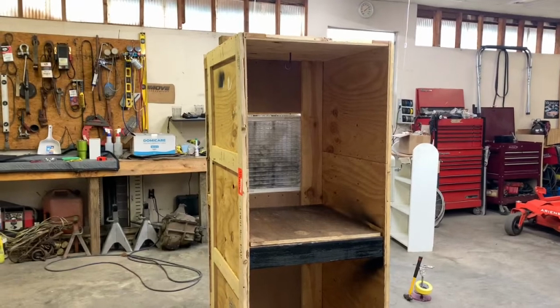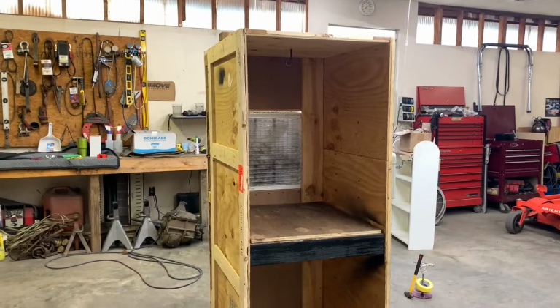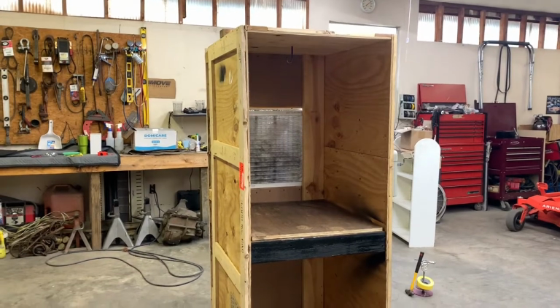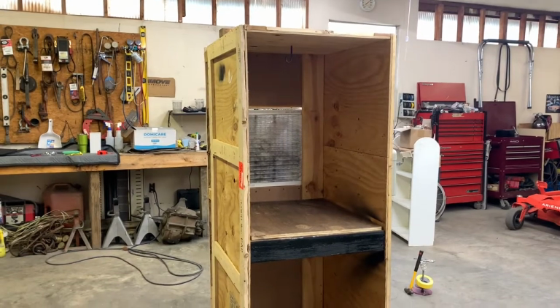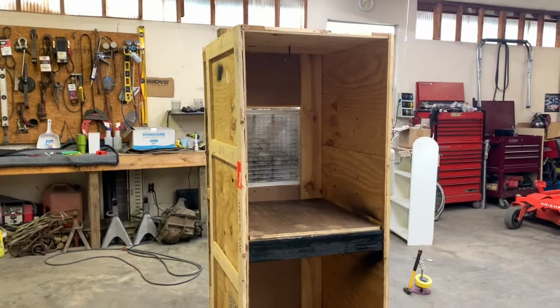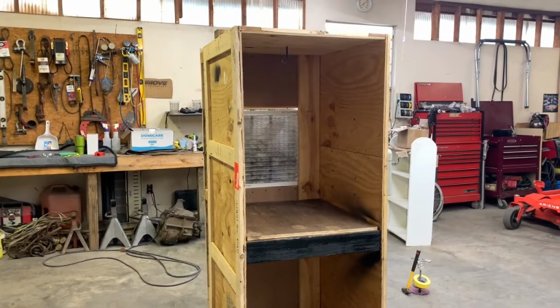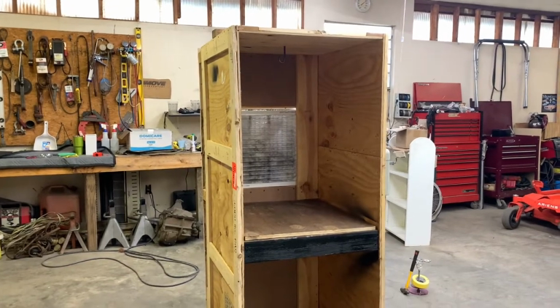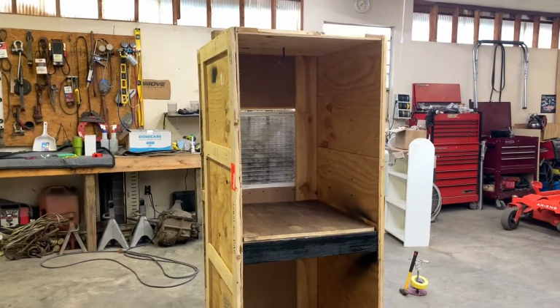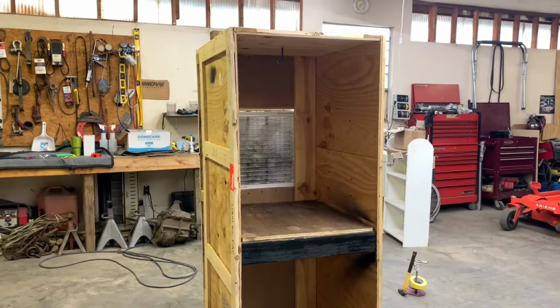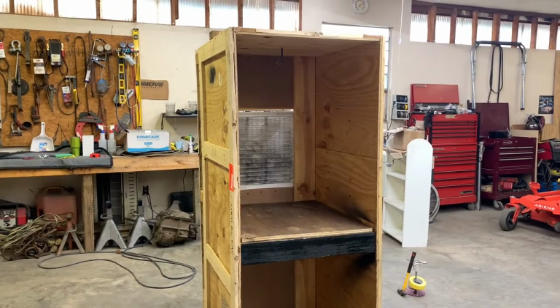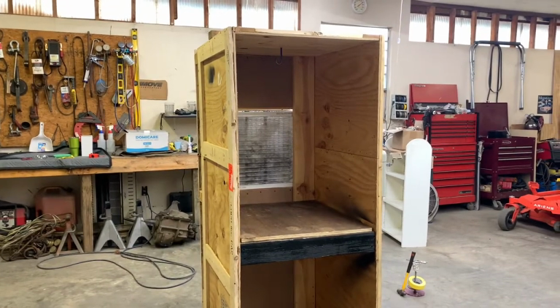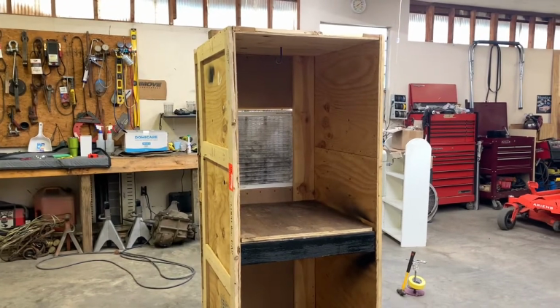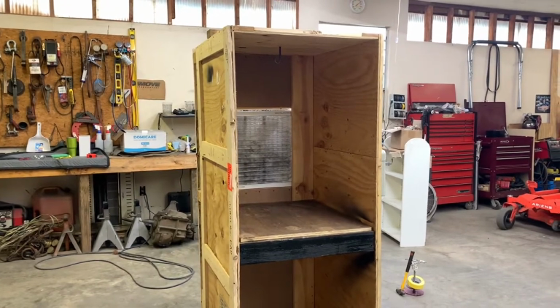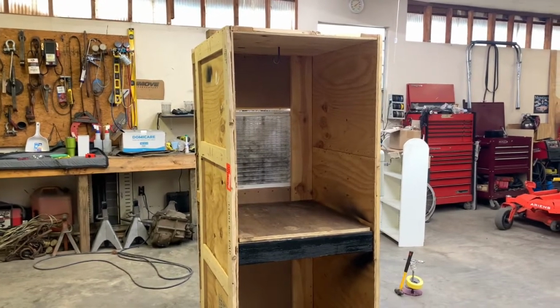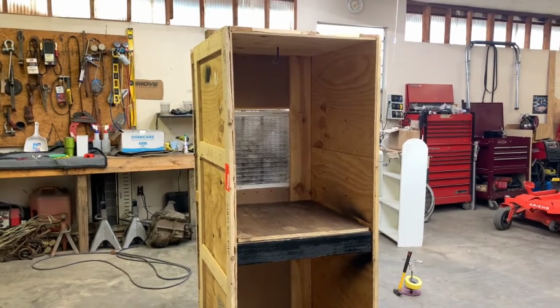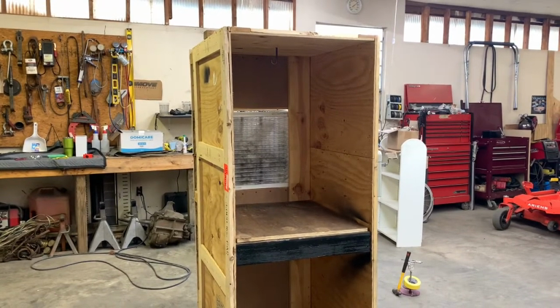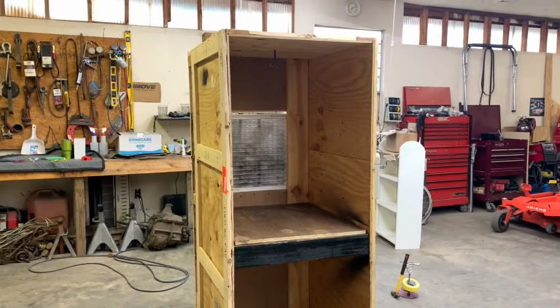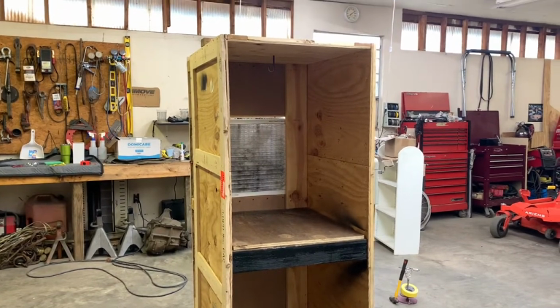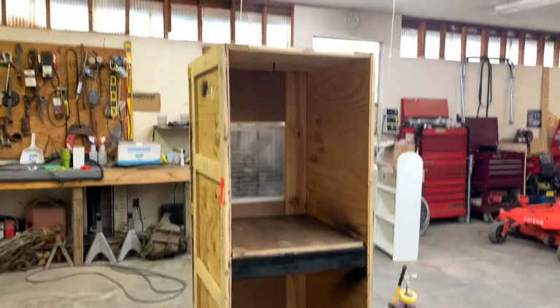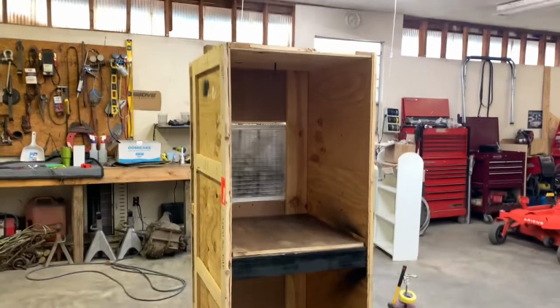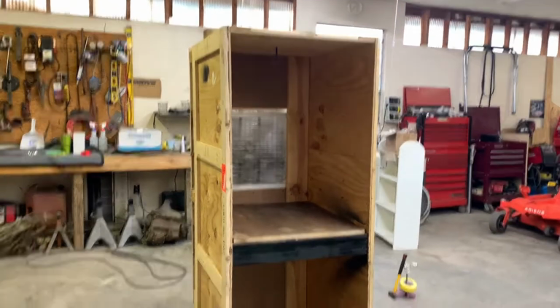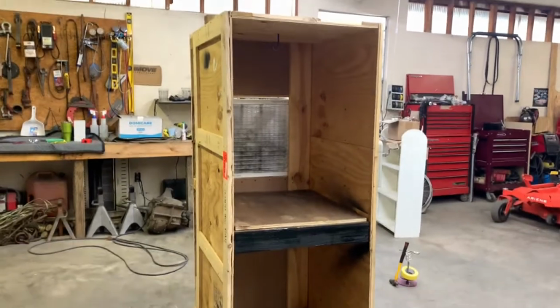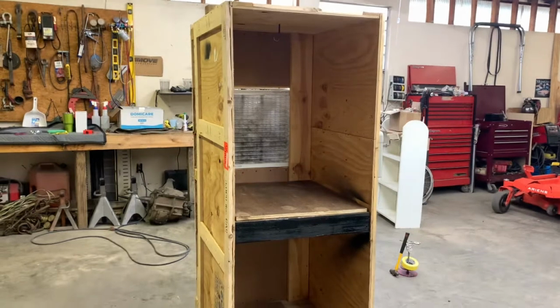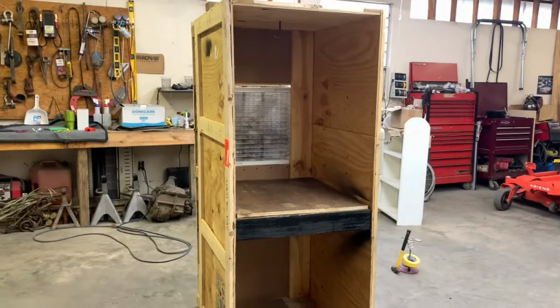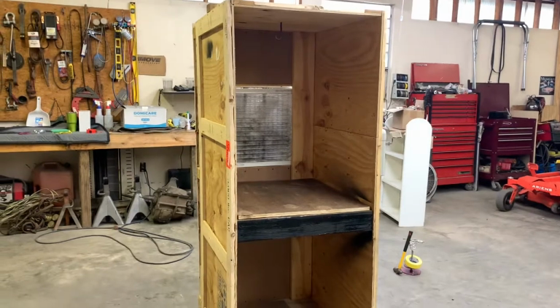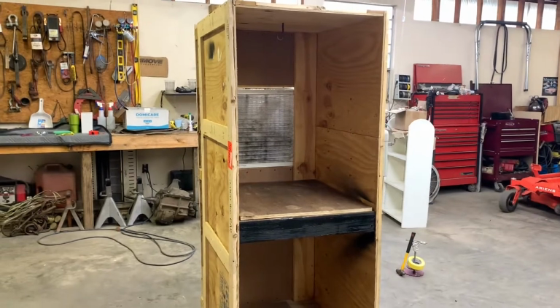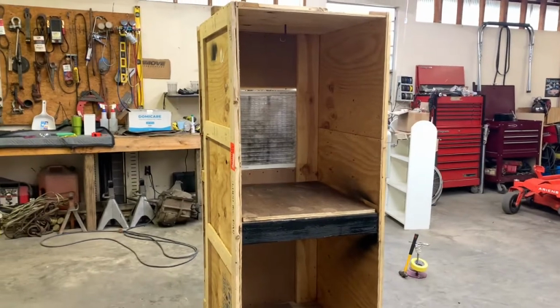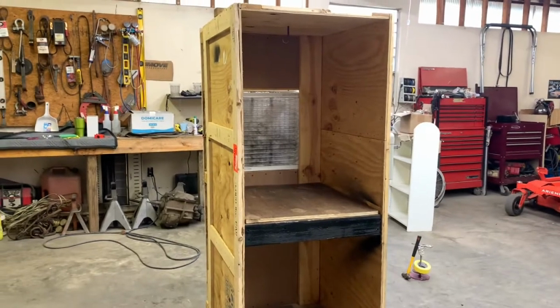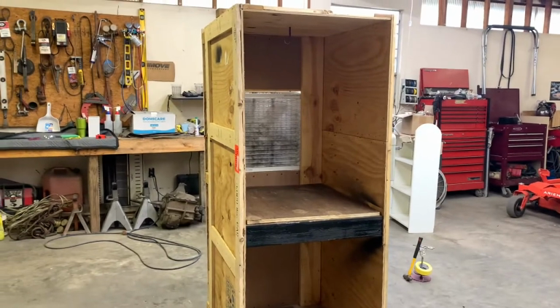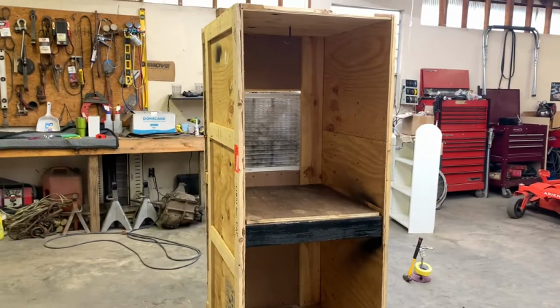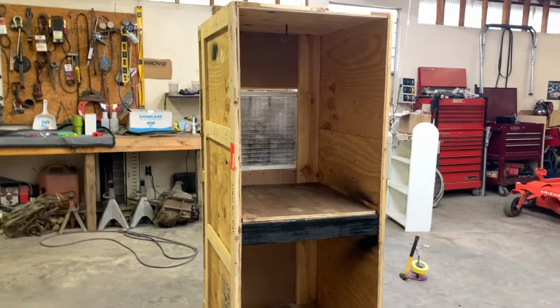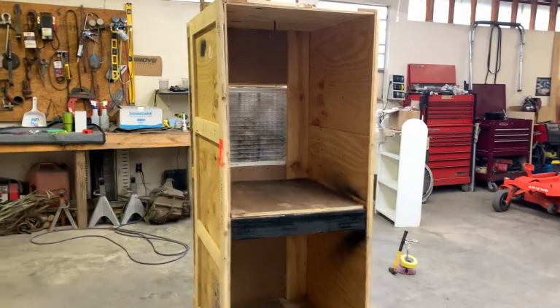Good morning guys, welcome back to the channel. In today's video, we're going to be finishing up our powder coat booth.